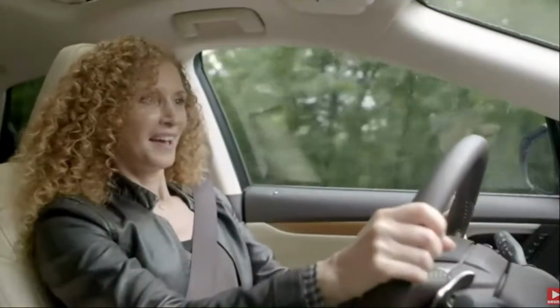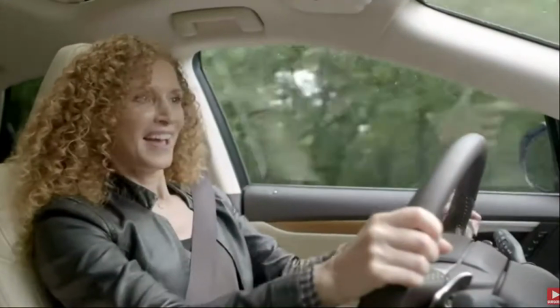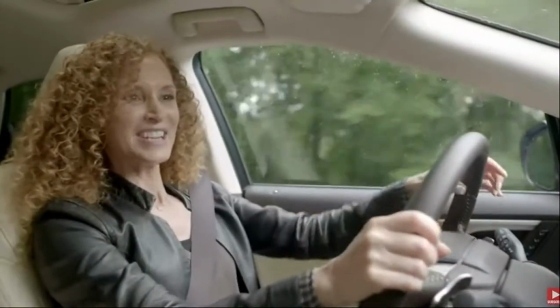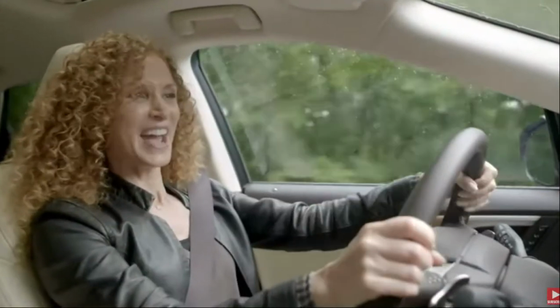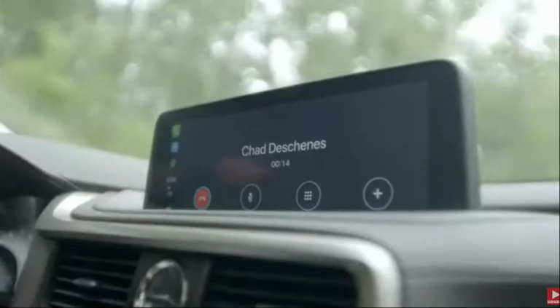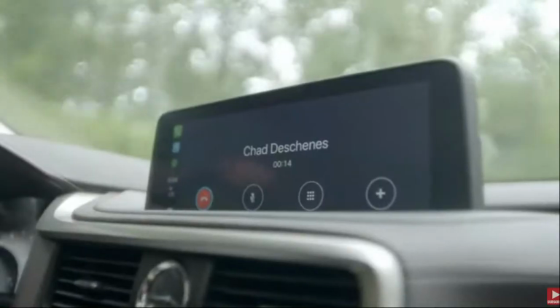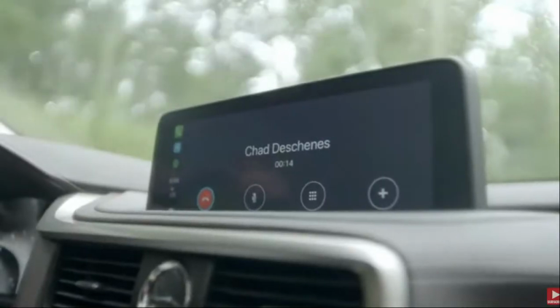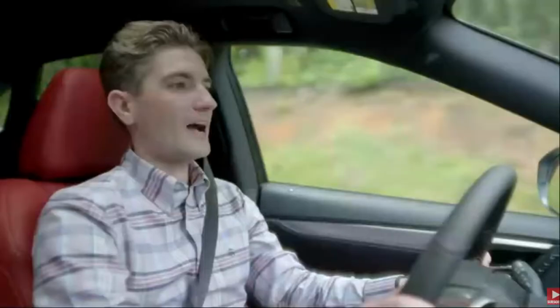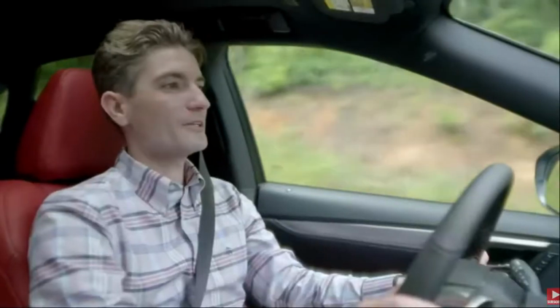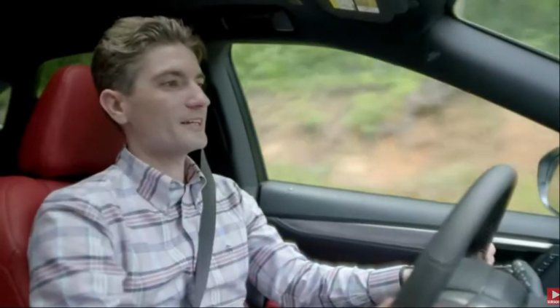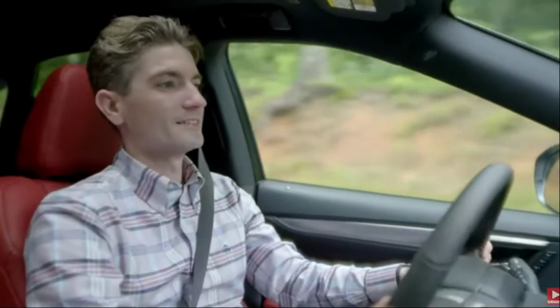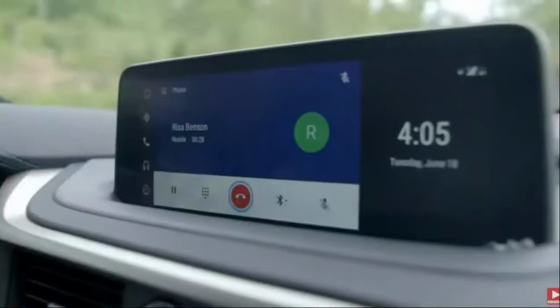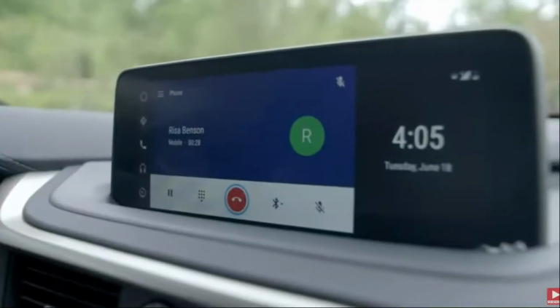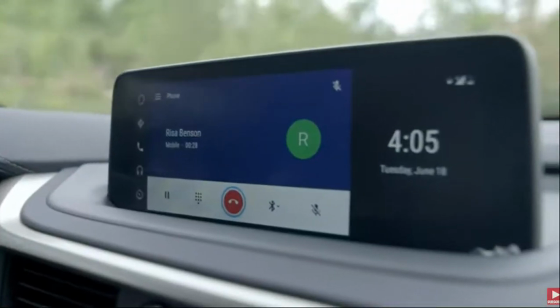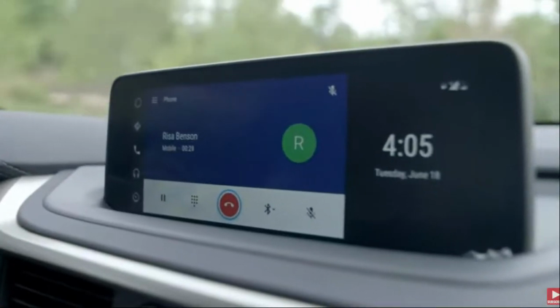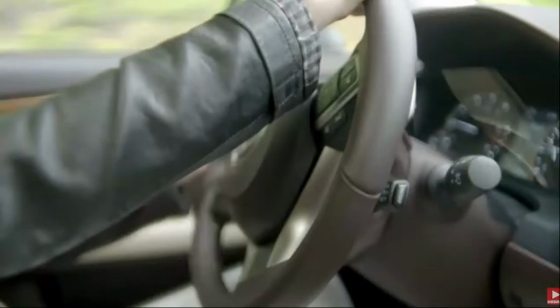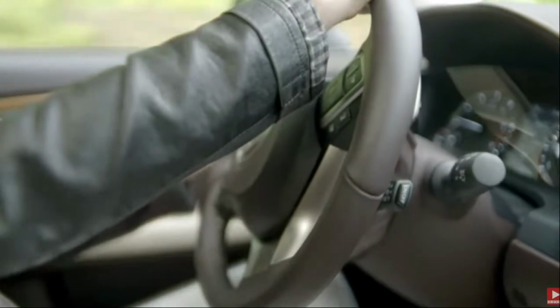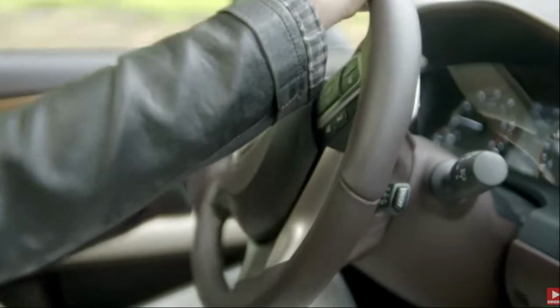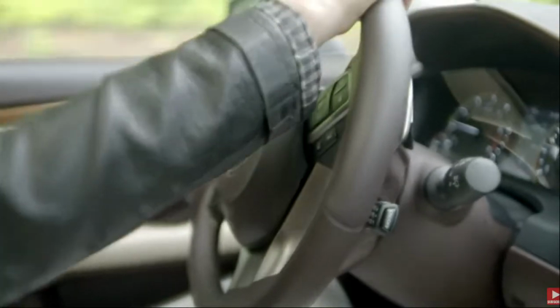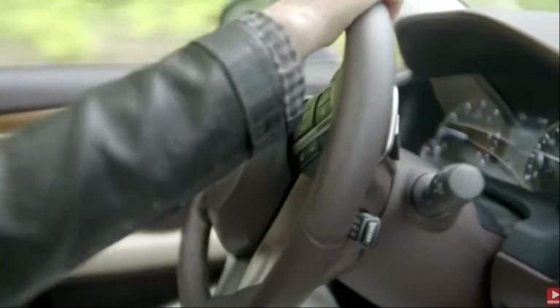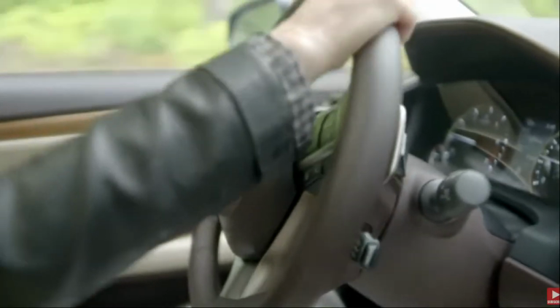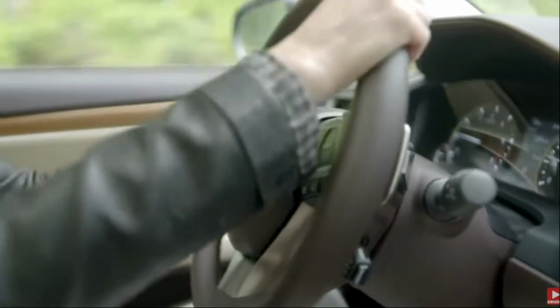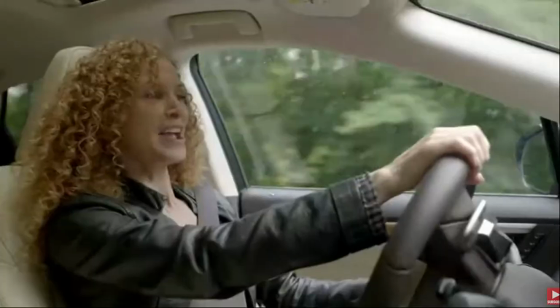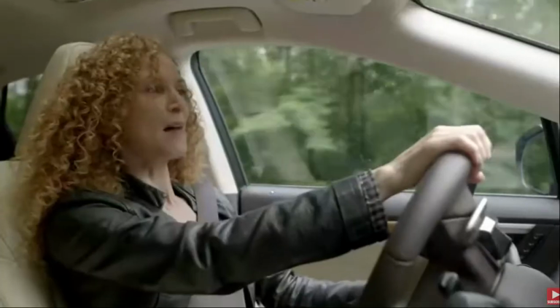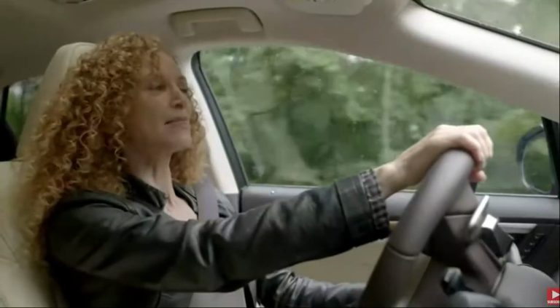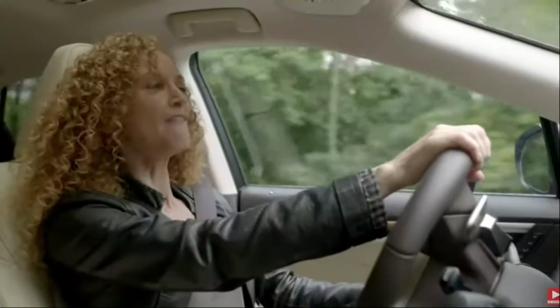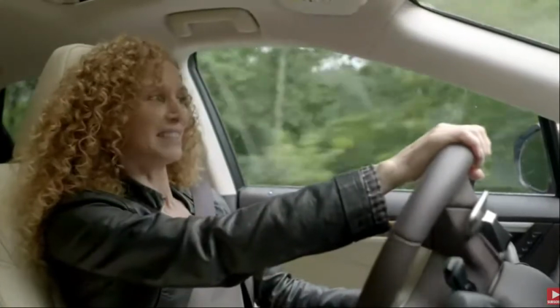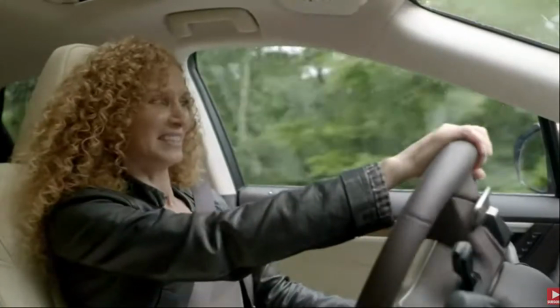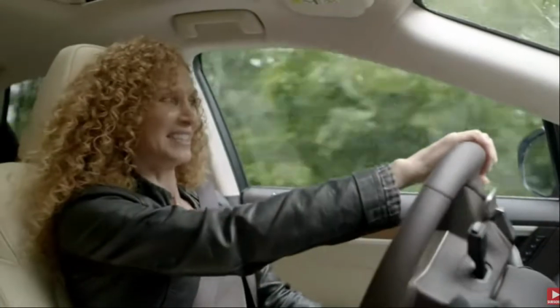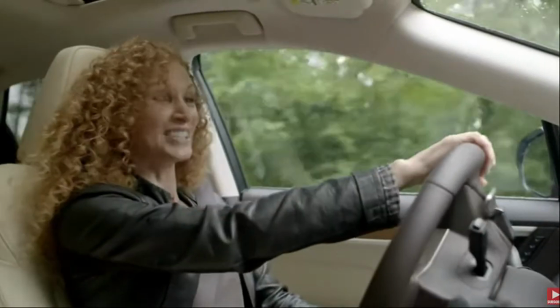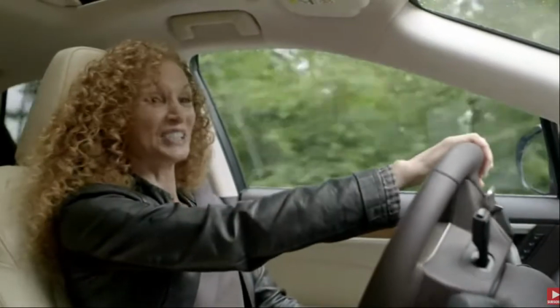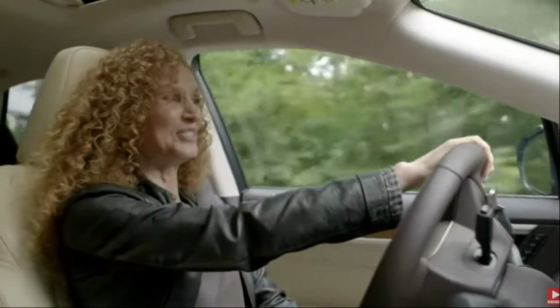Hey Chad! Hi Risa! I'm almost up to the fire tower. Me too. I am loving this. I'll see you soon.